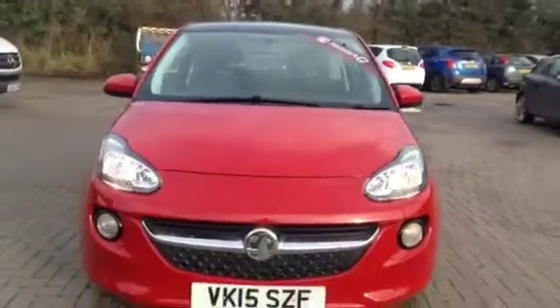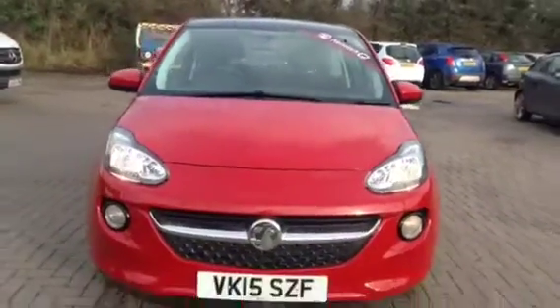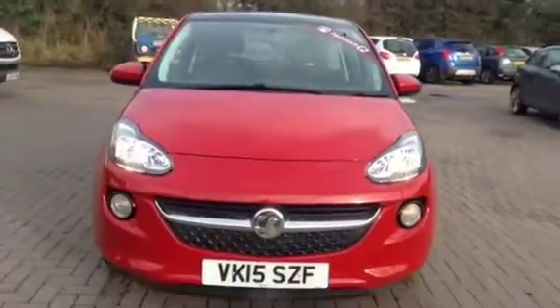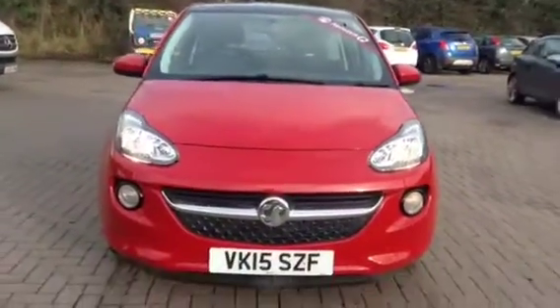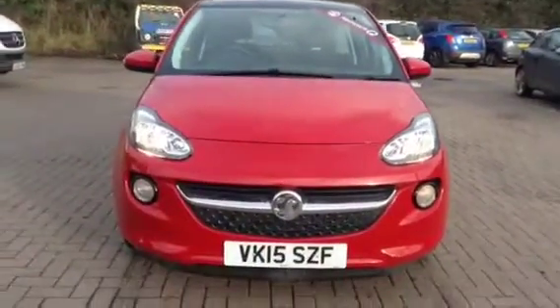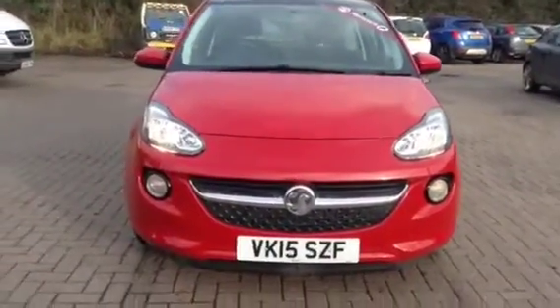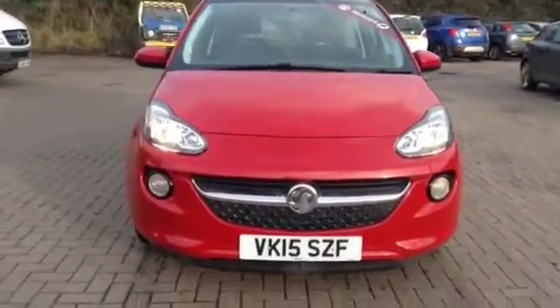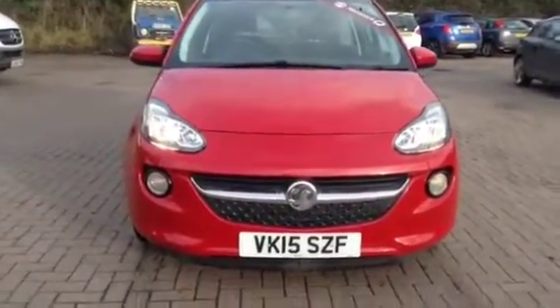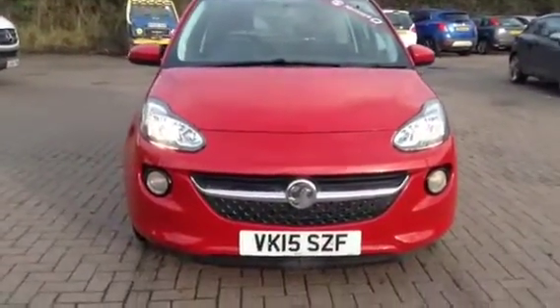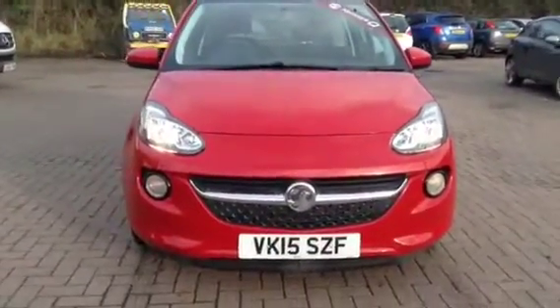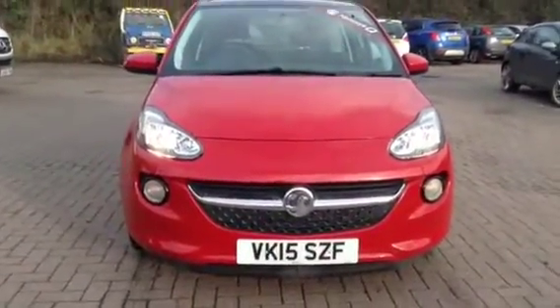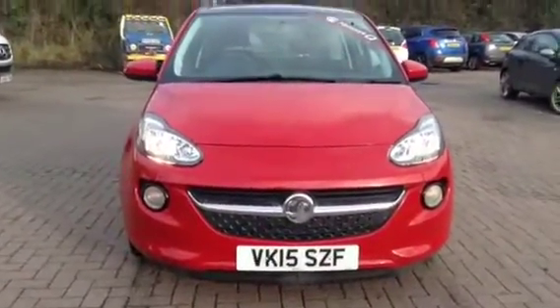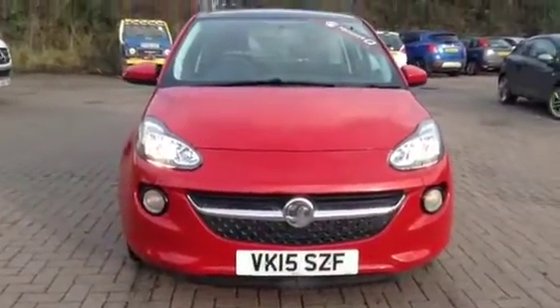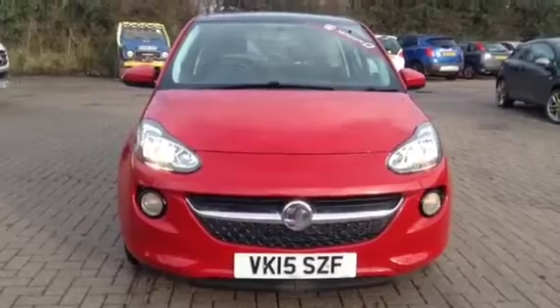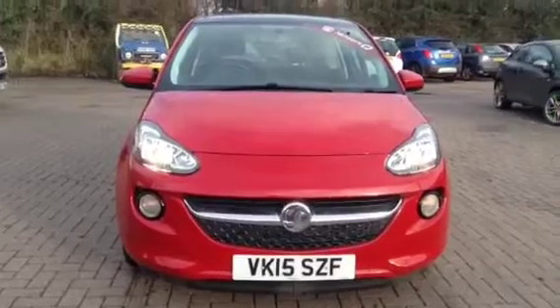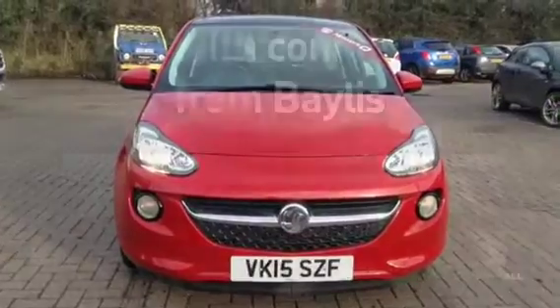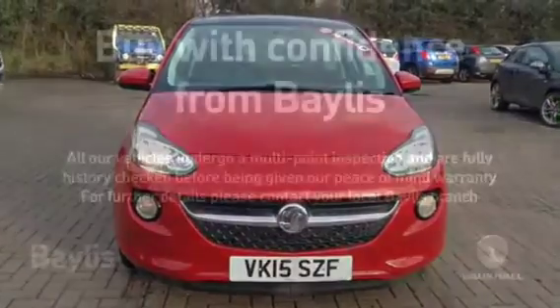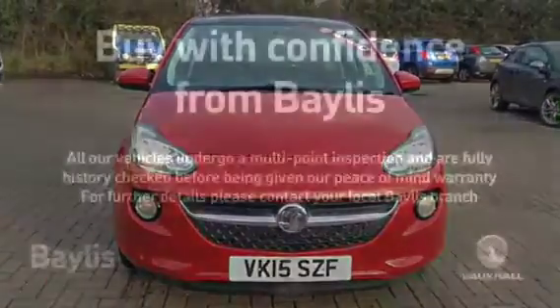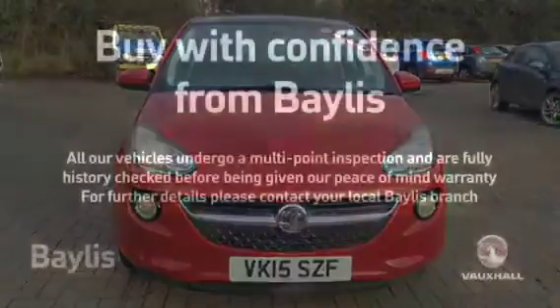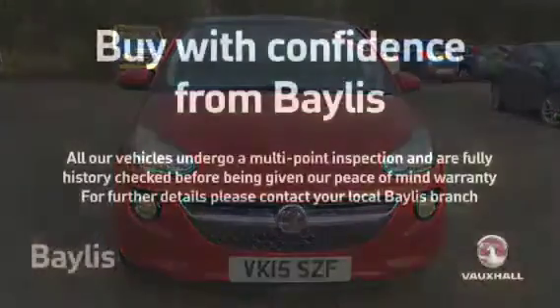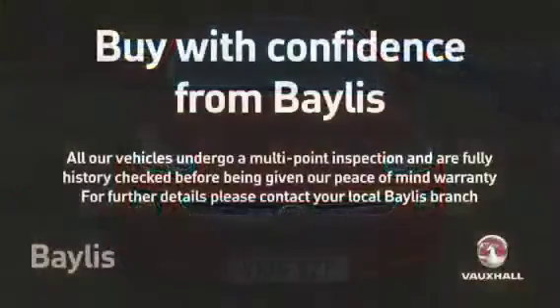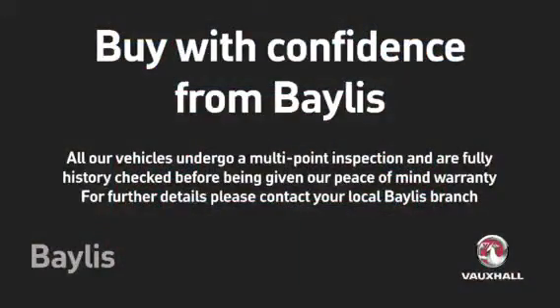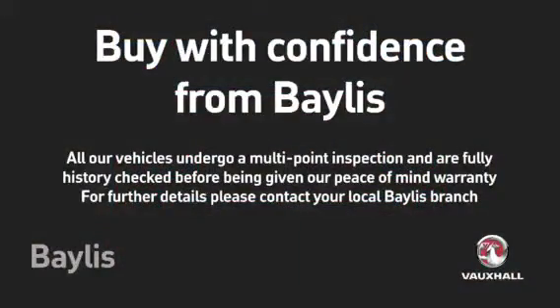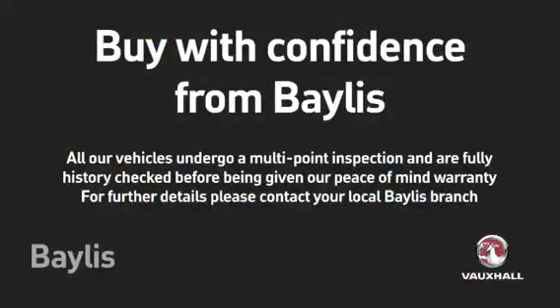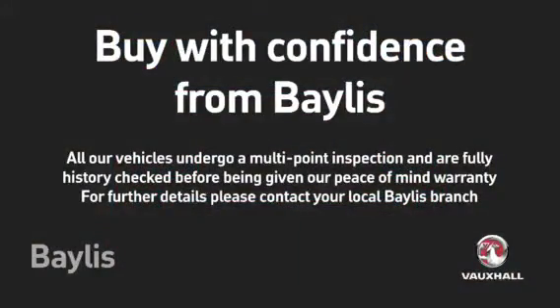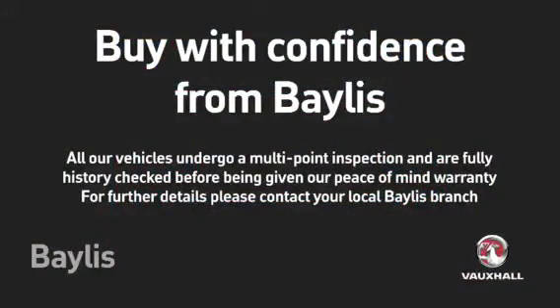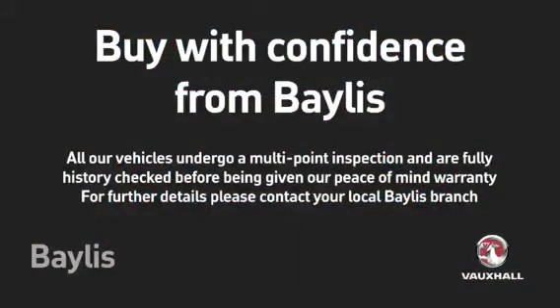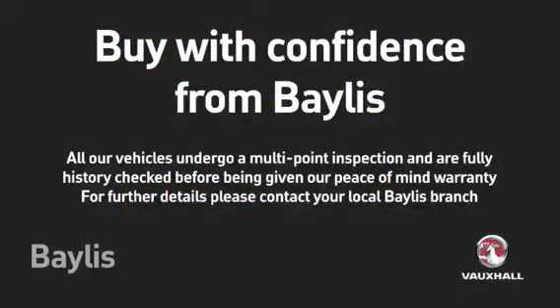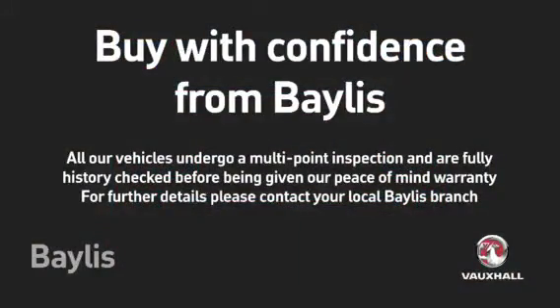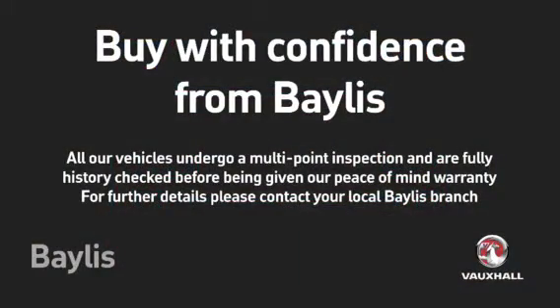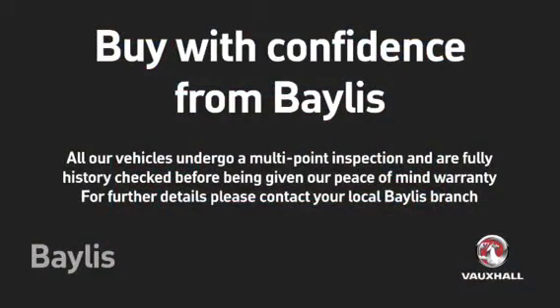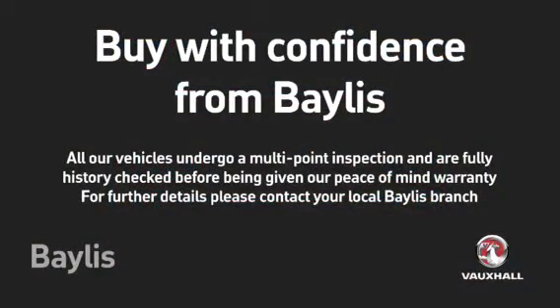For more information on this vehicle or to arrange a test drive, please call your local Baylis dealership today. Good day!